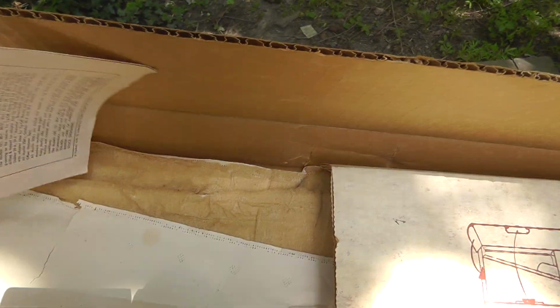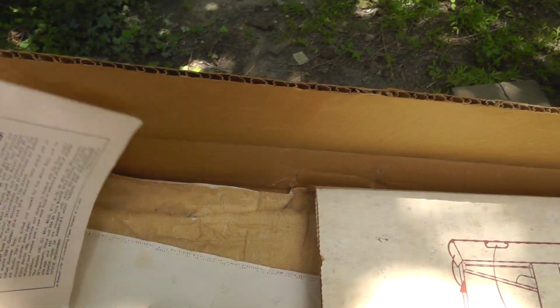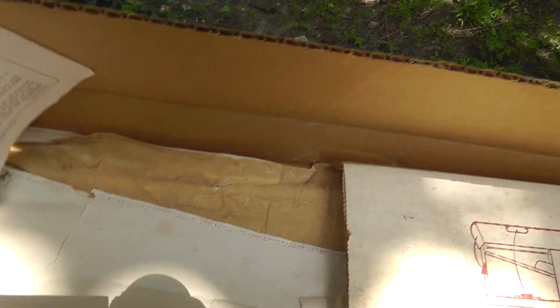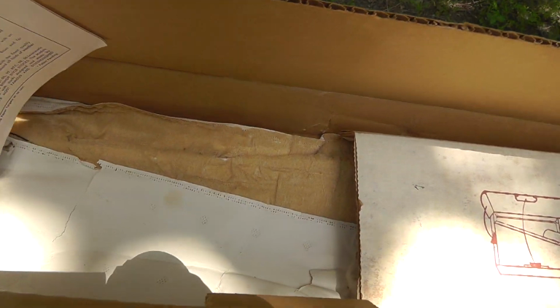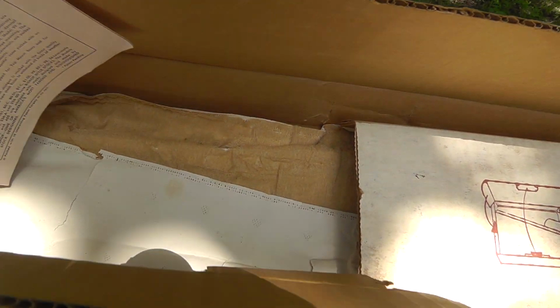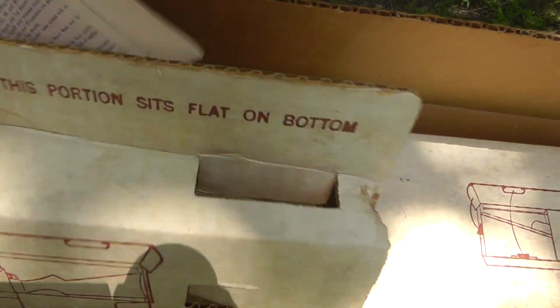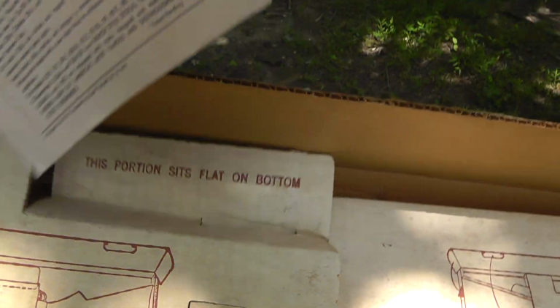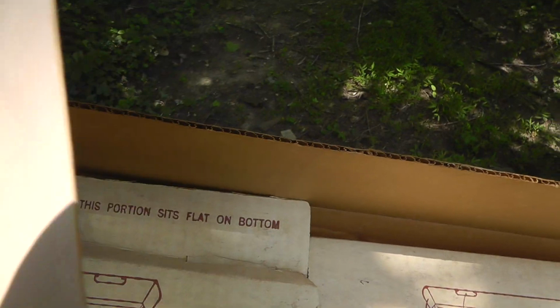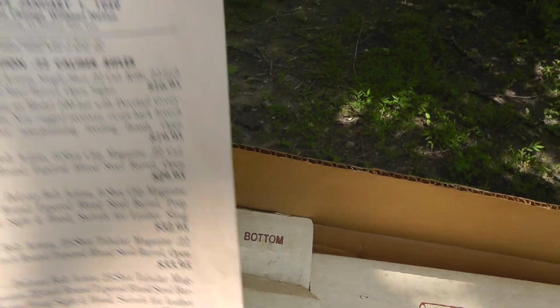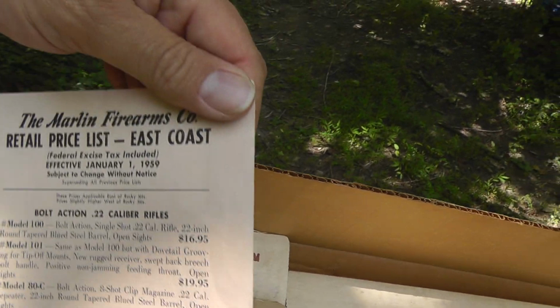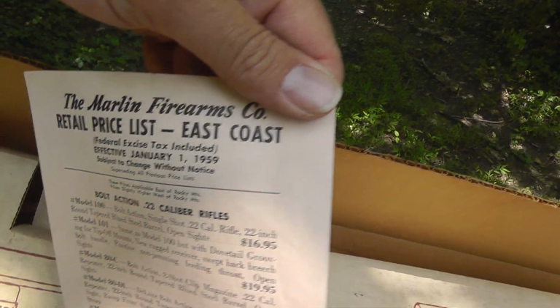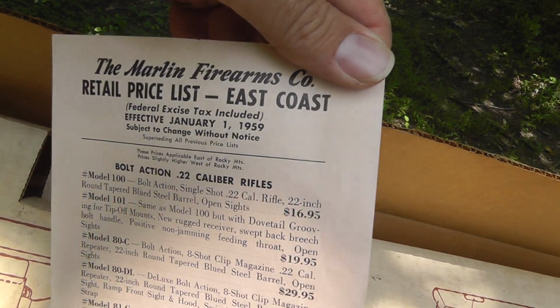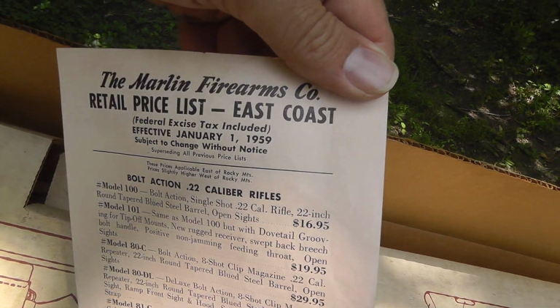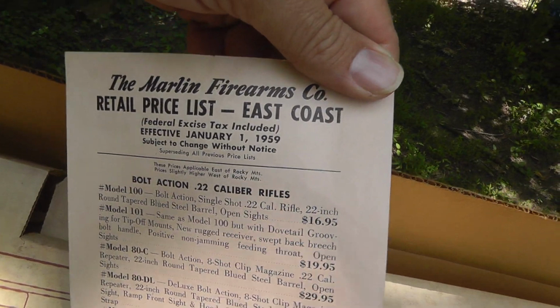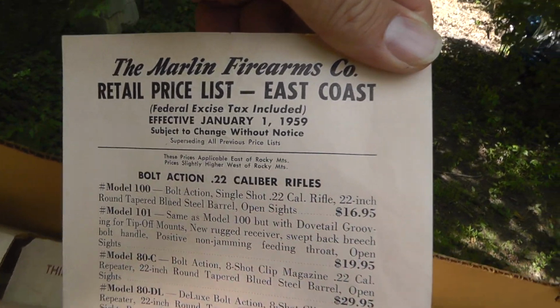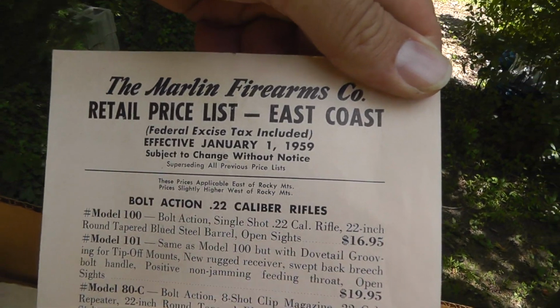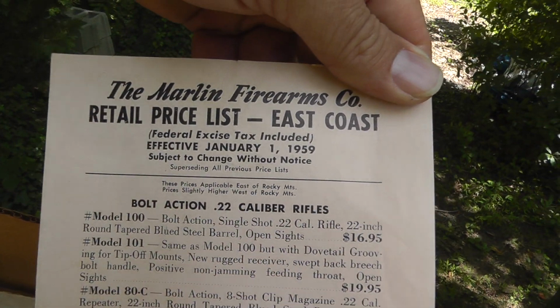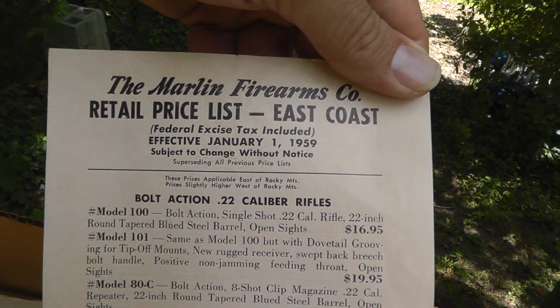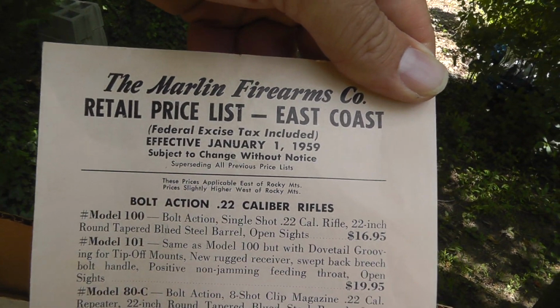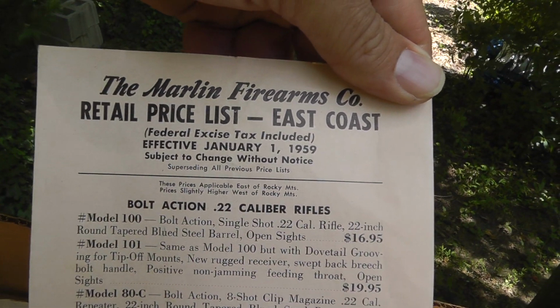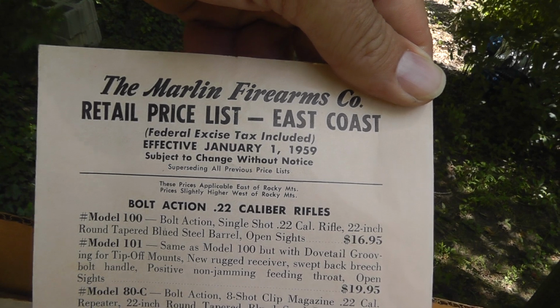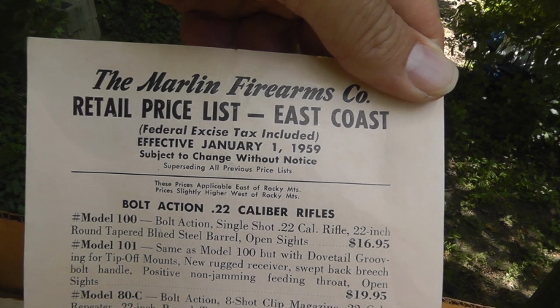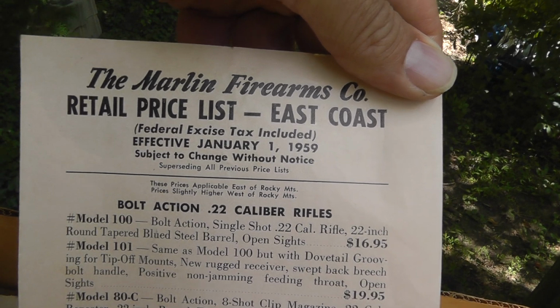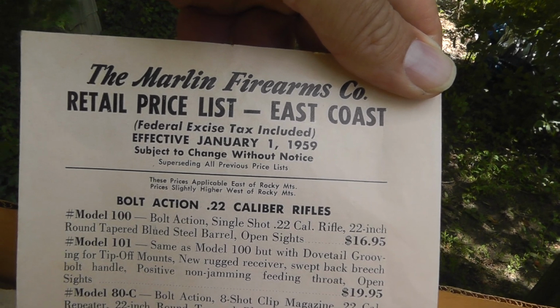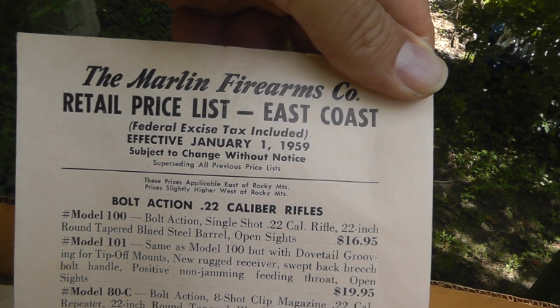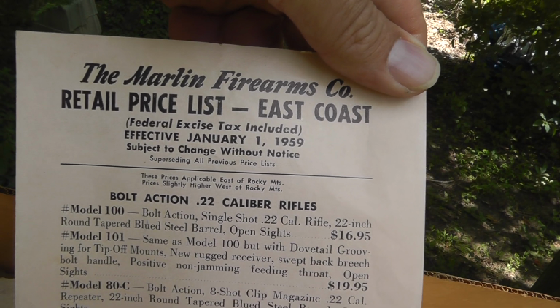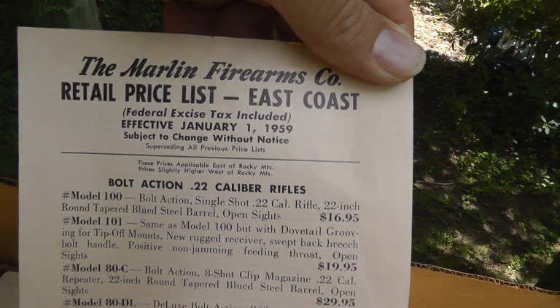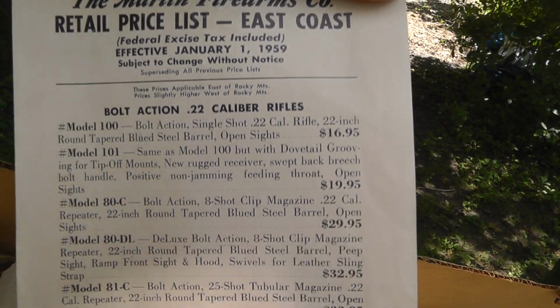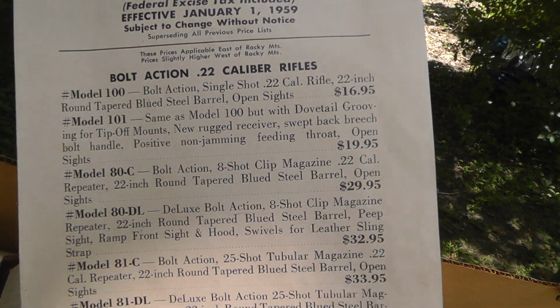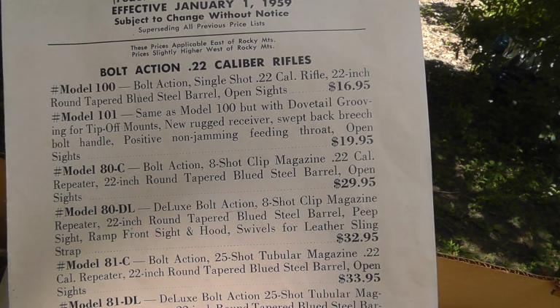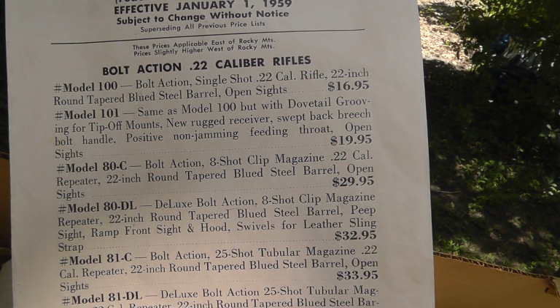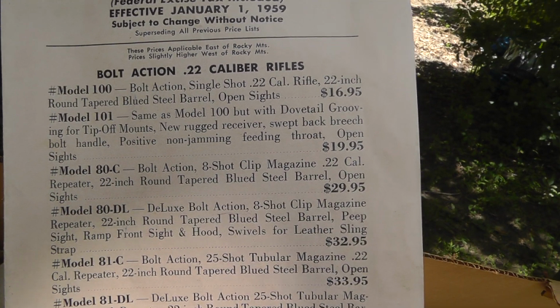I think it's from '59. It's got the original packing in there because there's a price list effective January 1959.